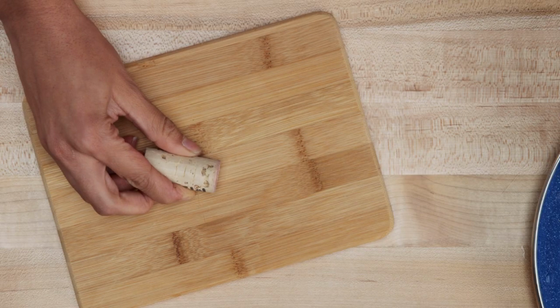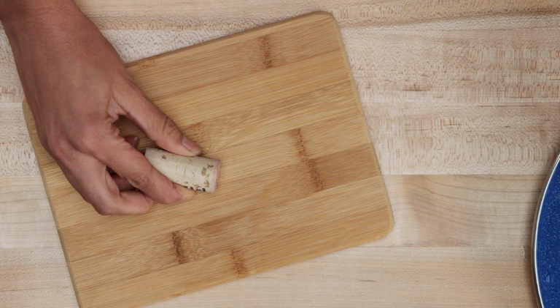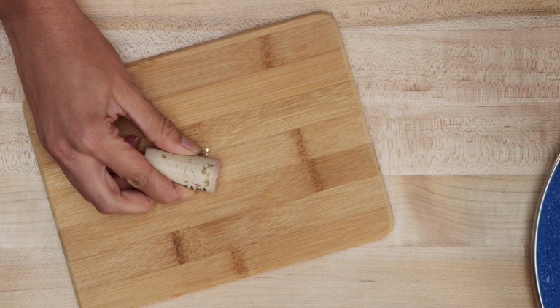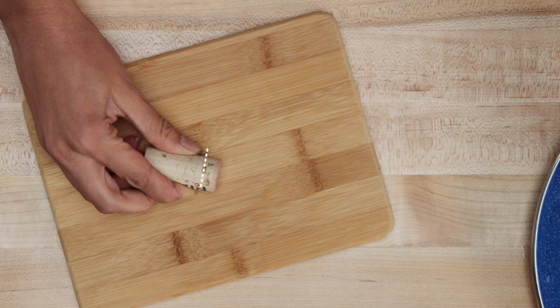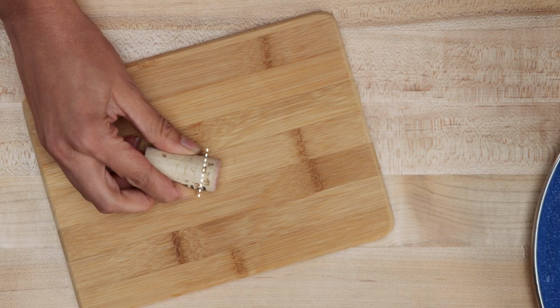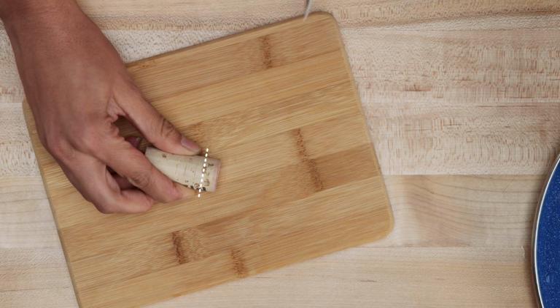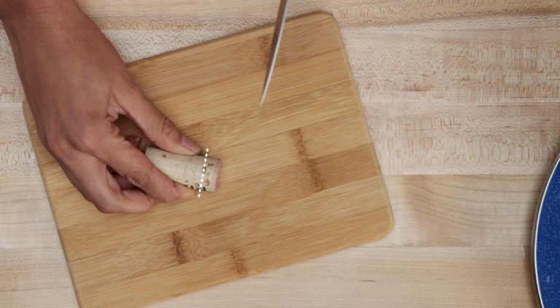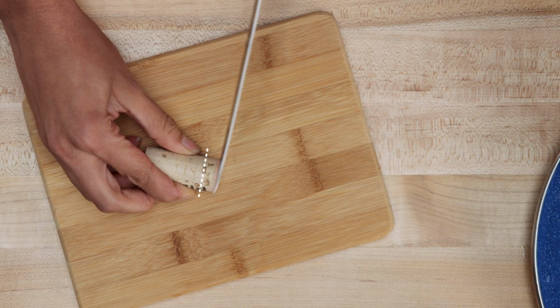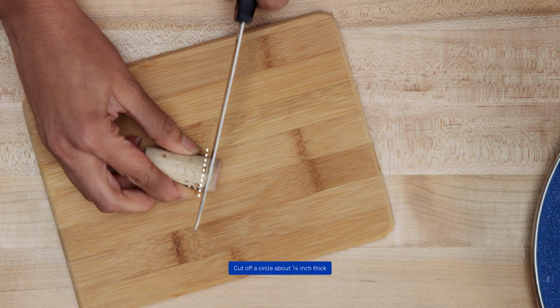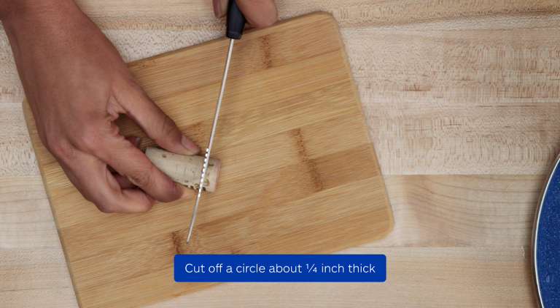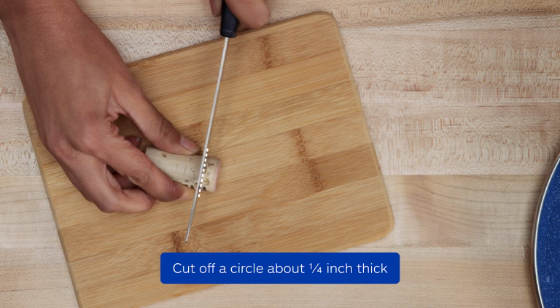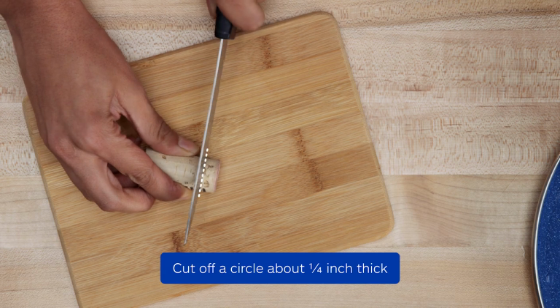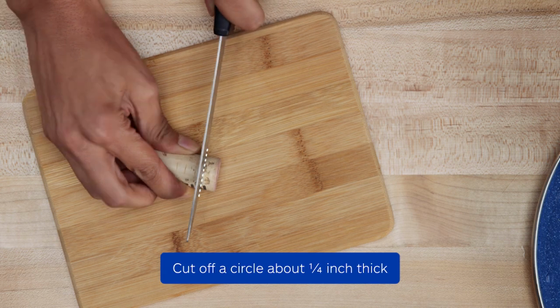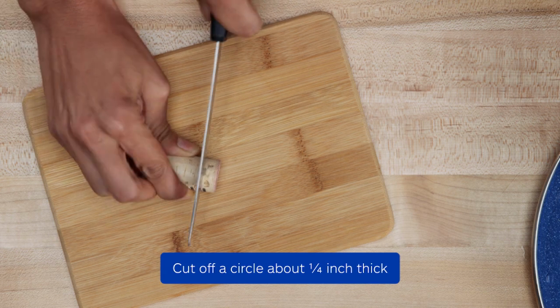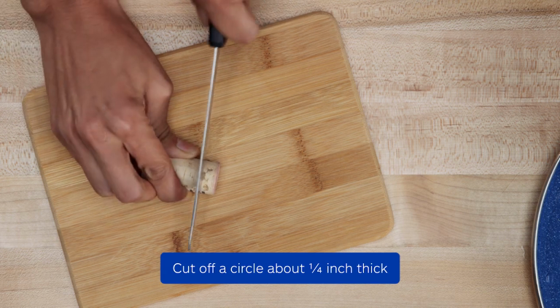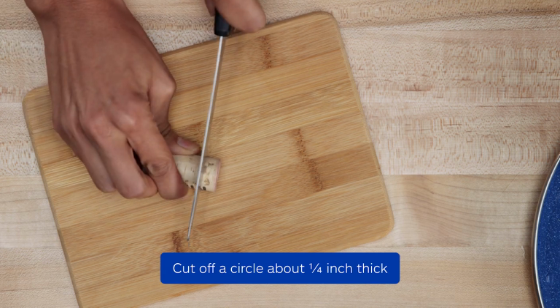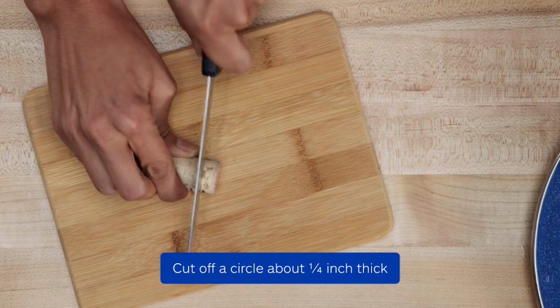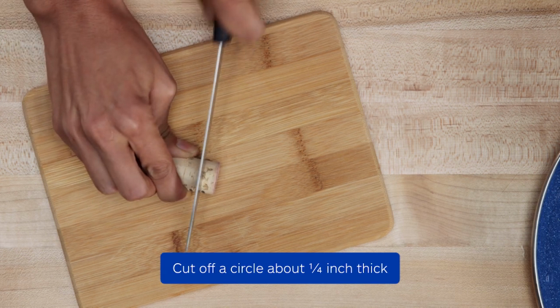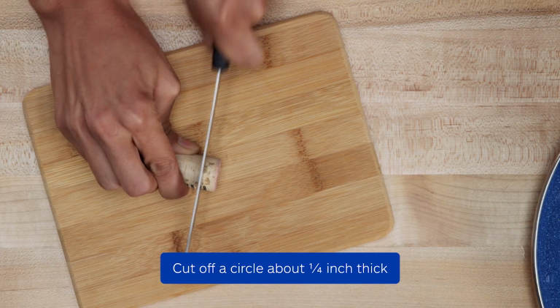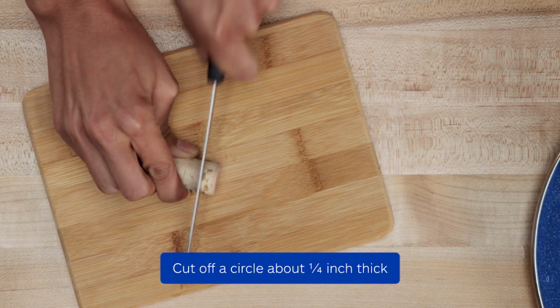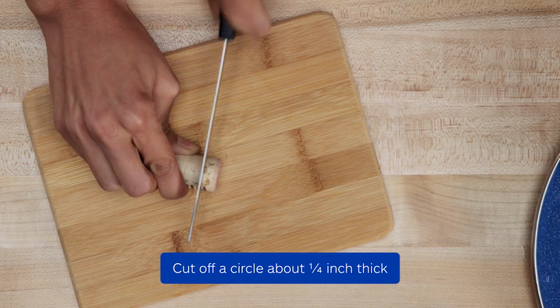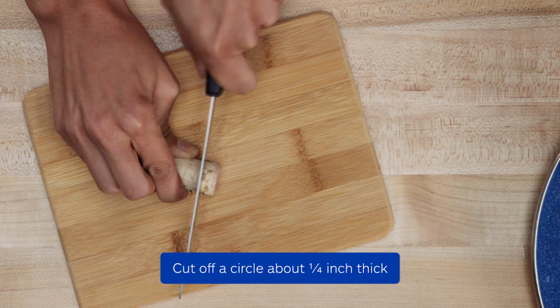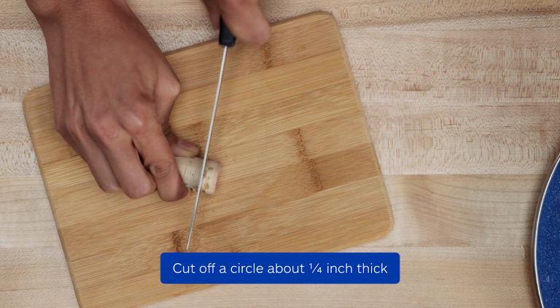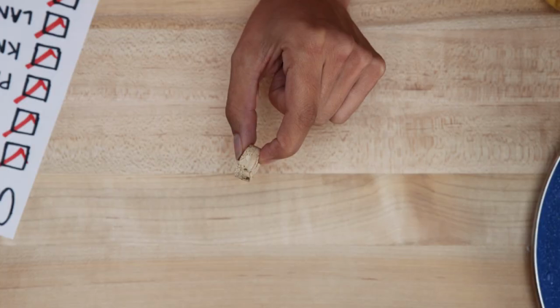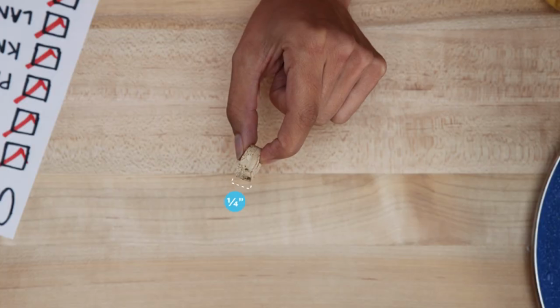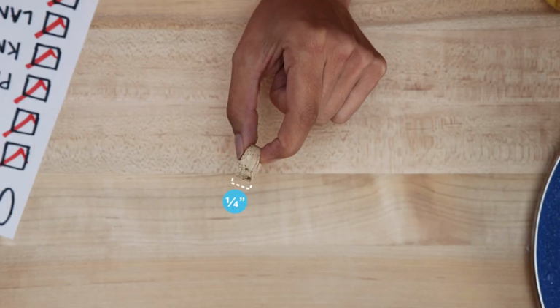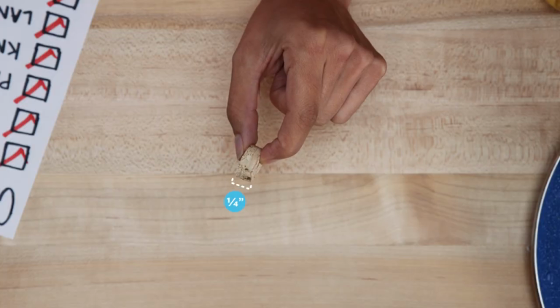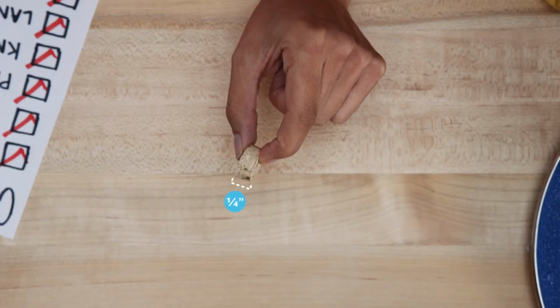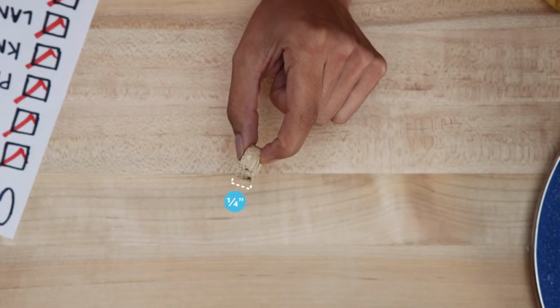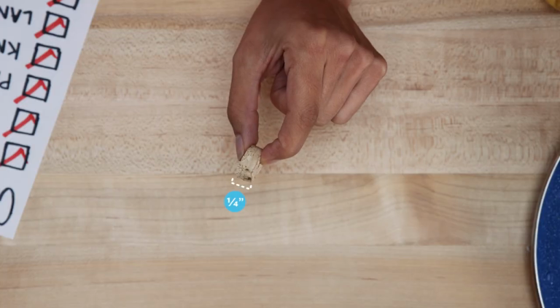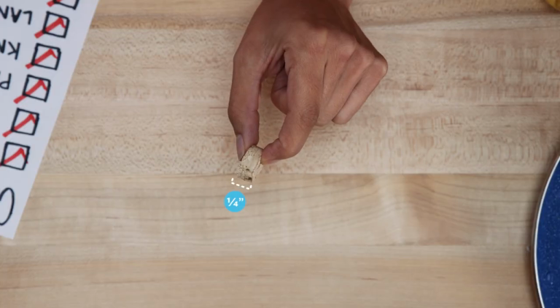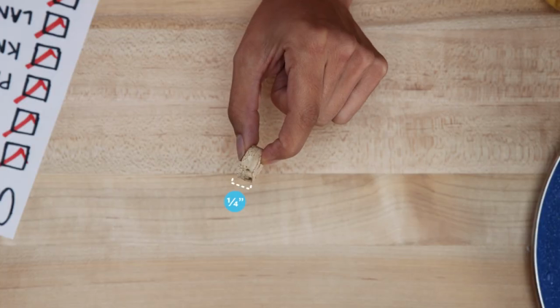Using your small knife, cut off a circle from one end of the cork. You want it to be about one quarter of an inch thick.